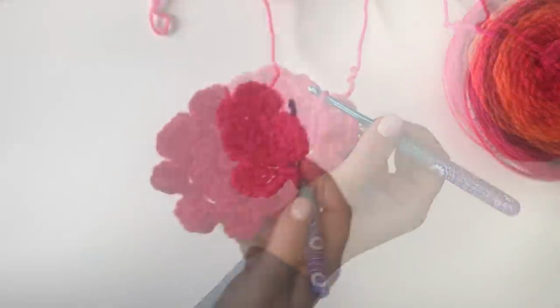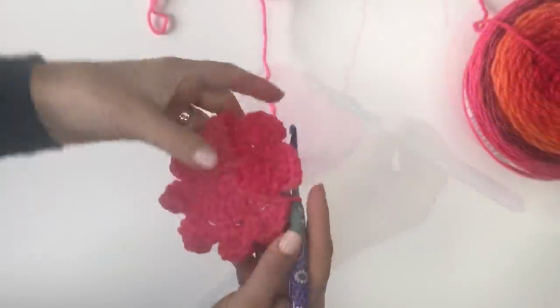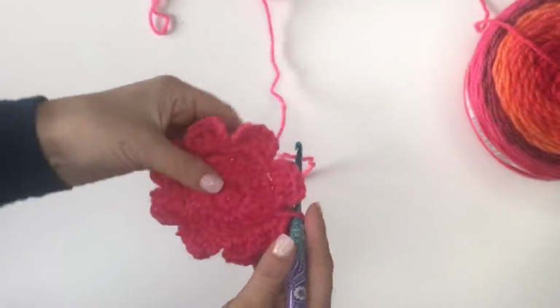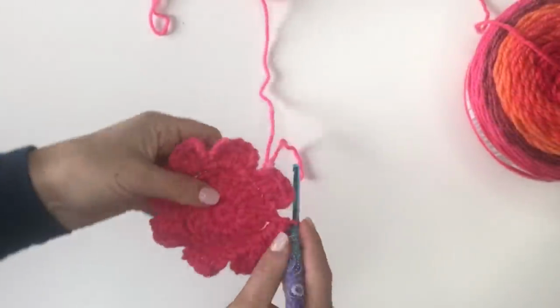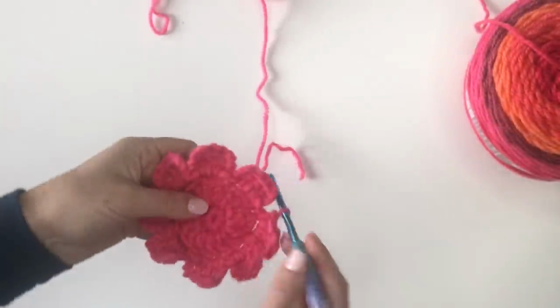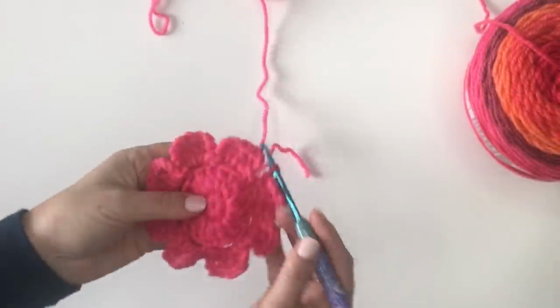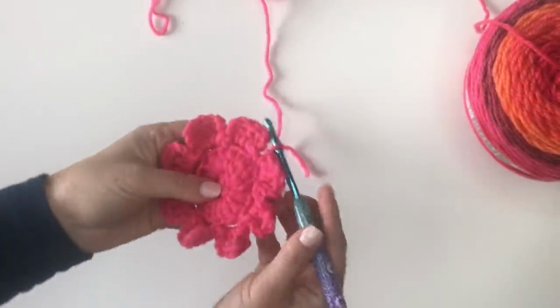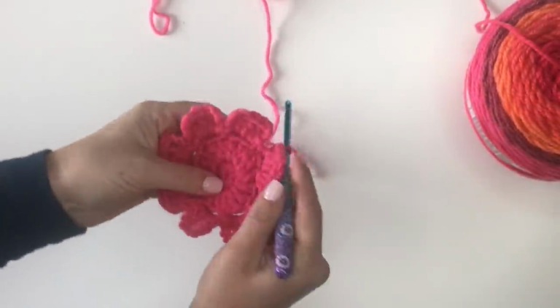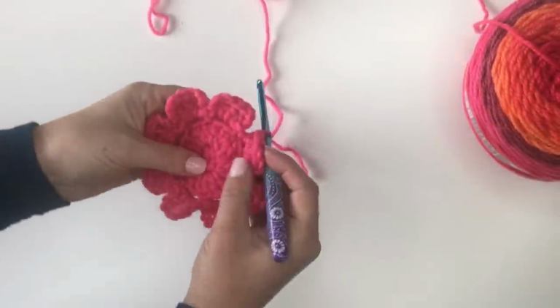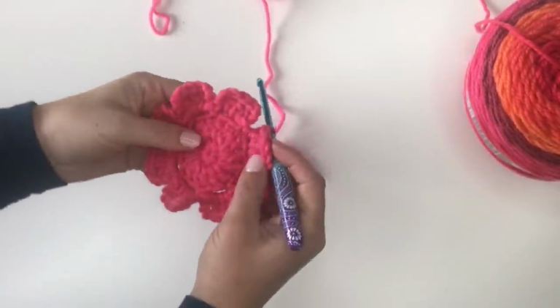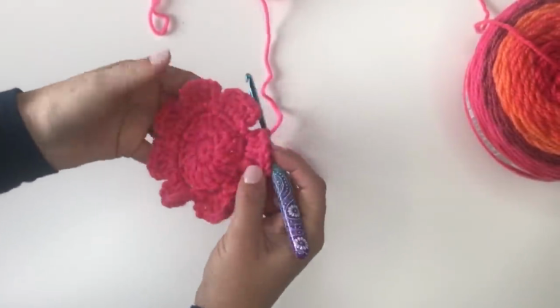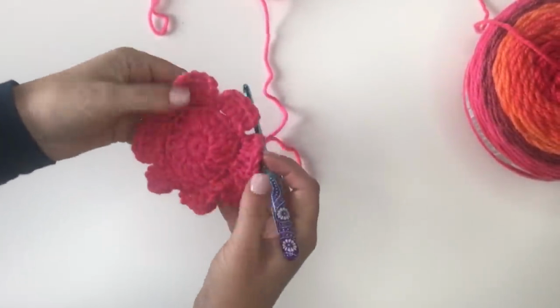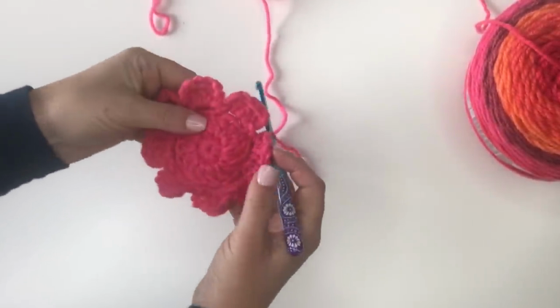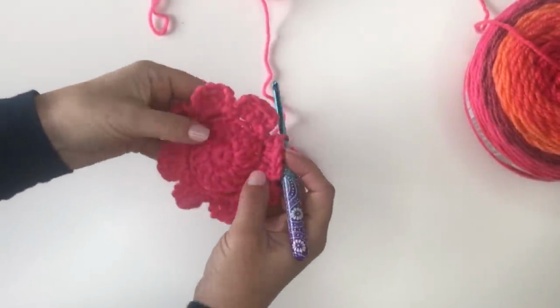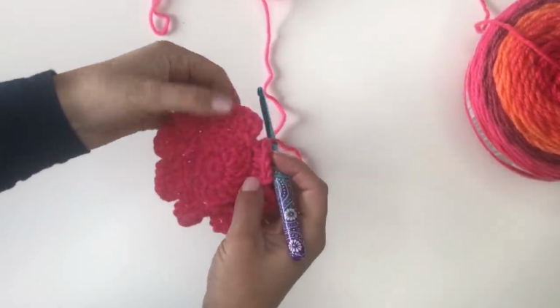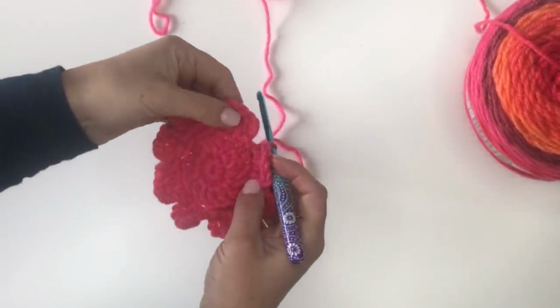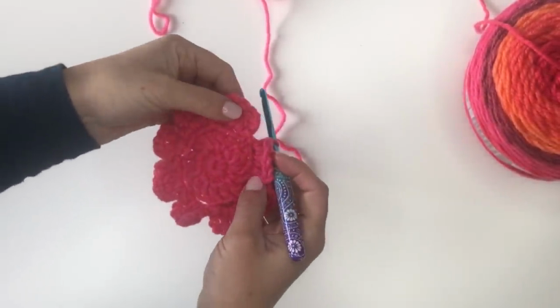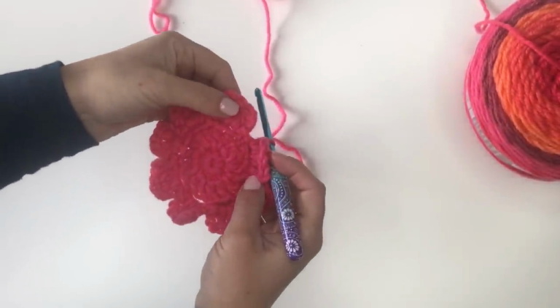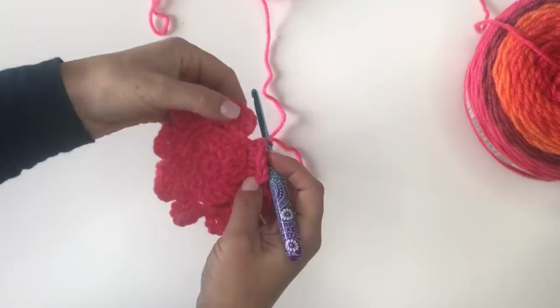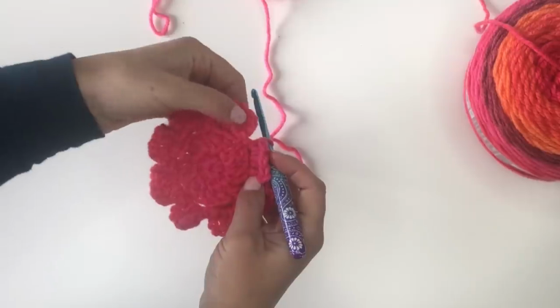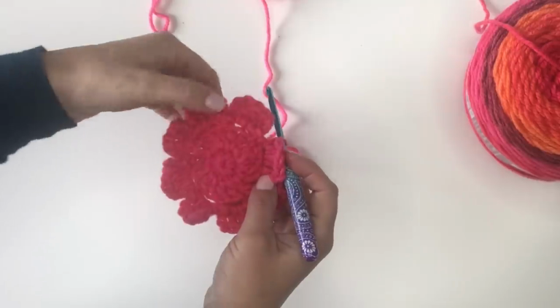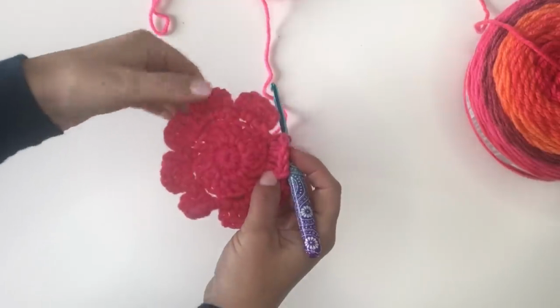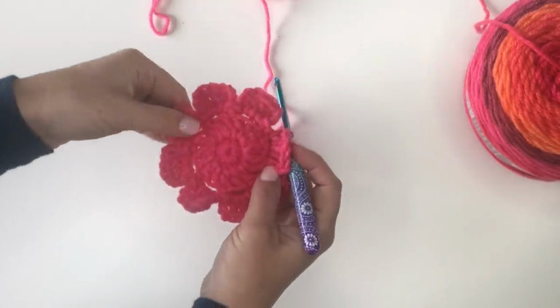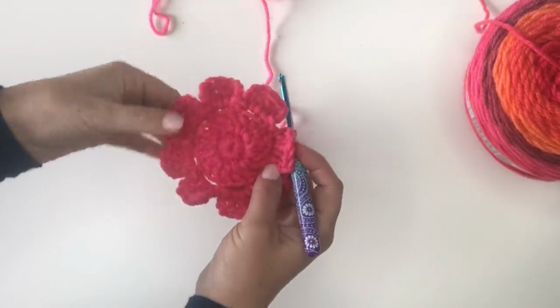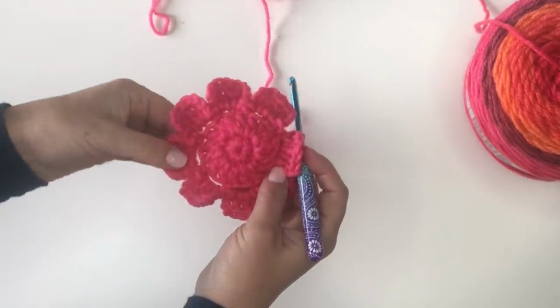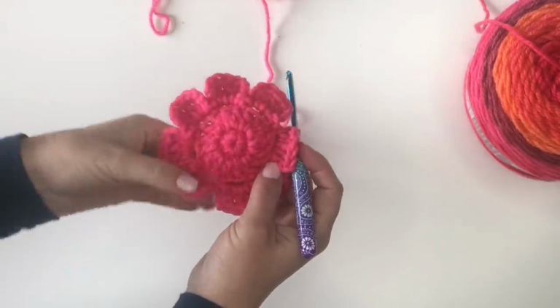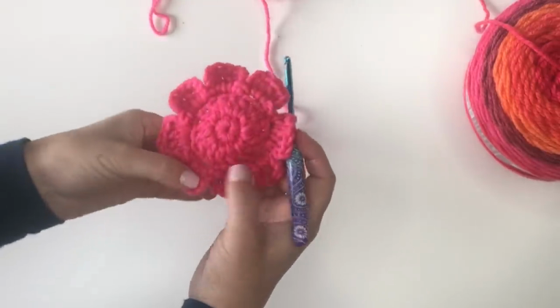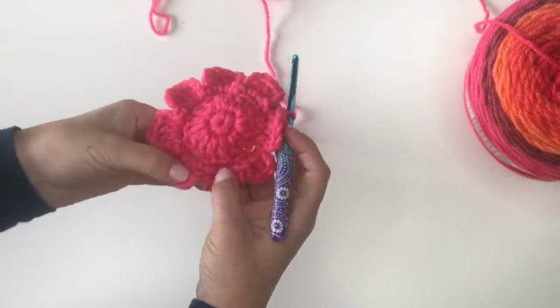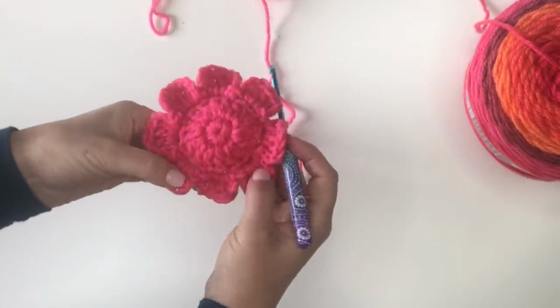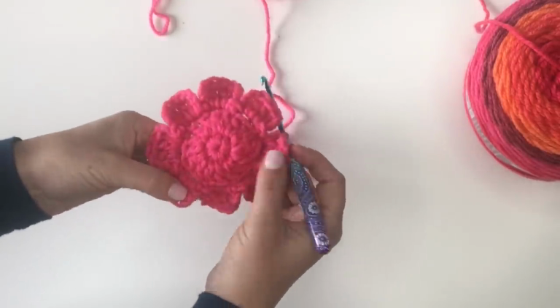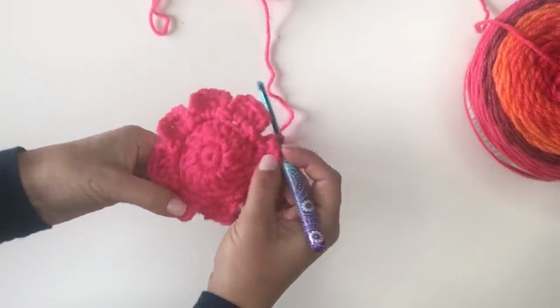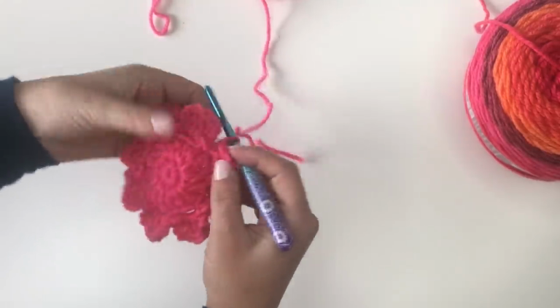Here we are at the end of round four. You should have eight petals — one, two, three, four, five, six, seven, eight.